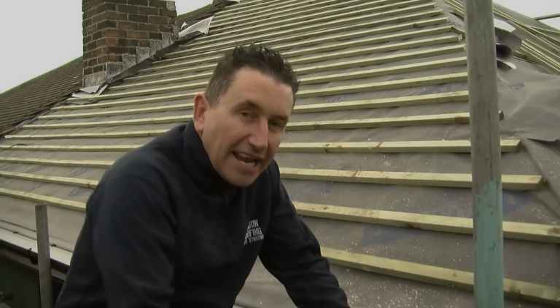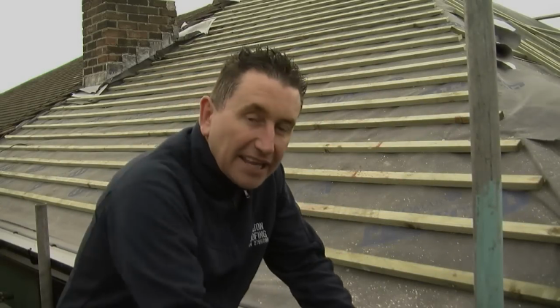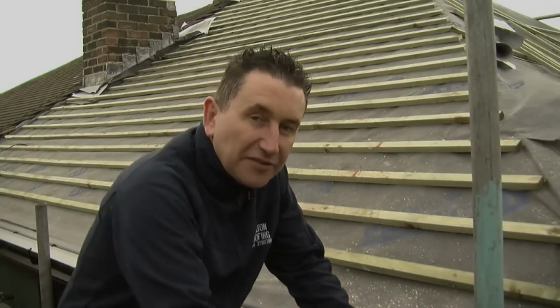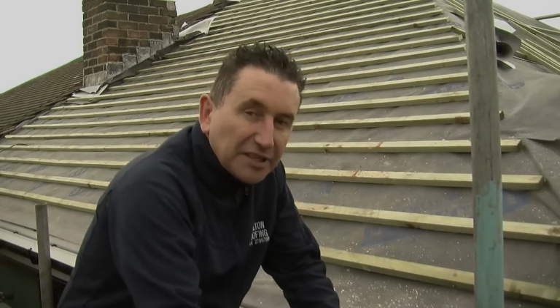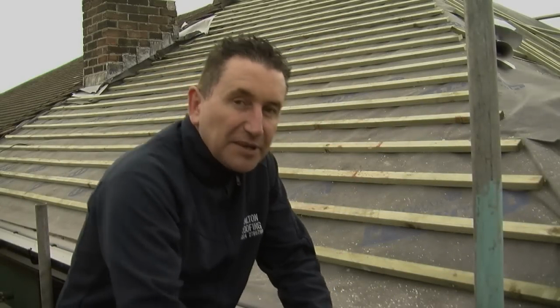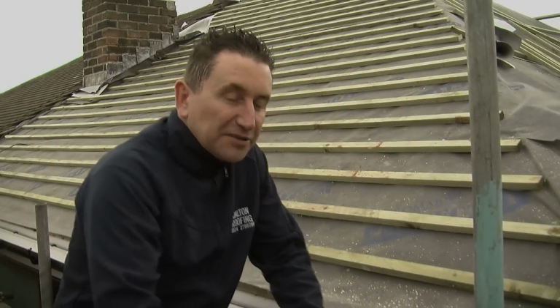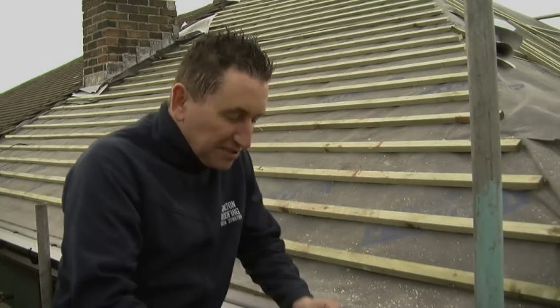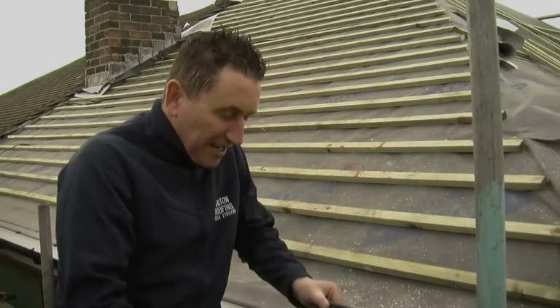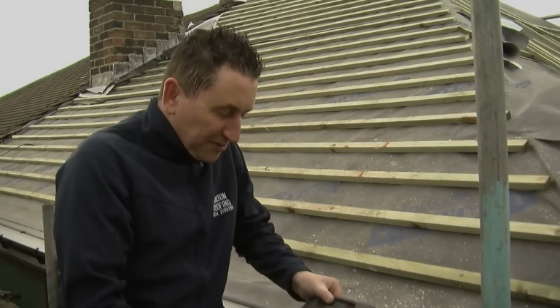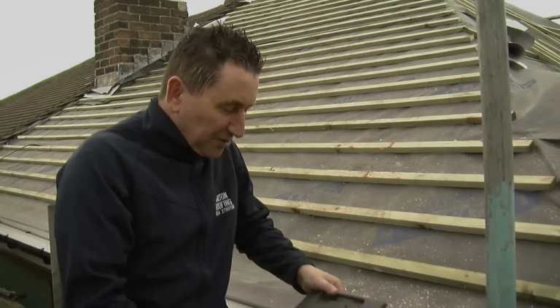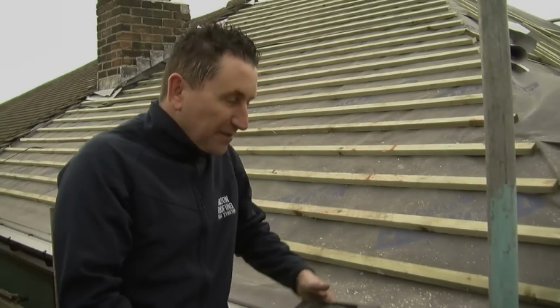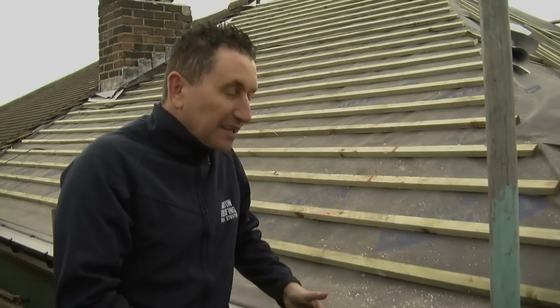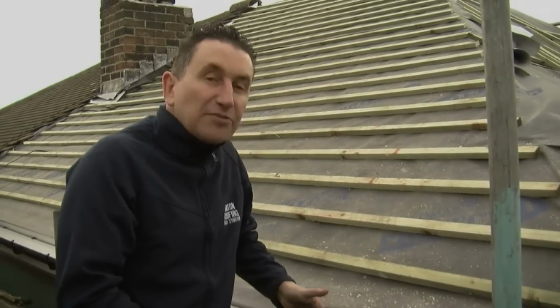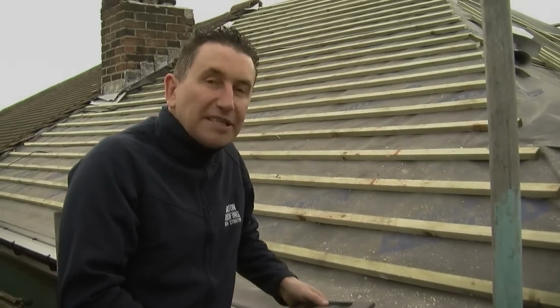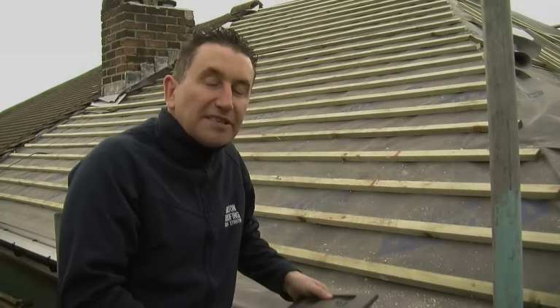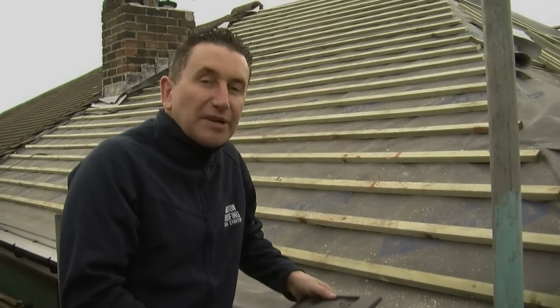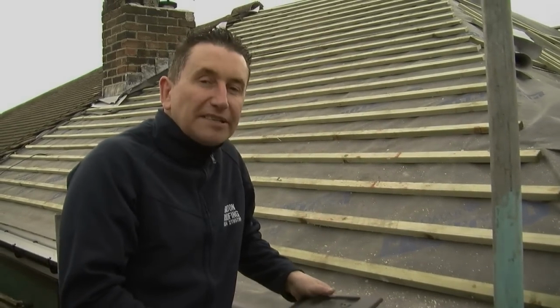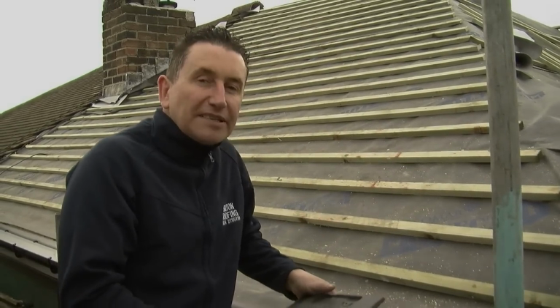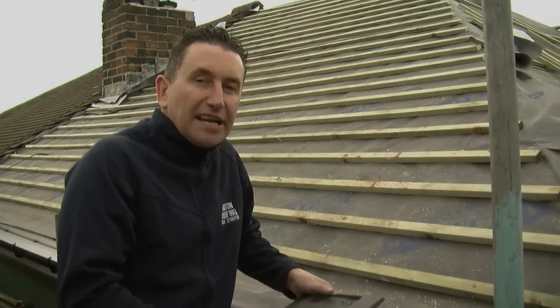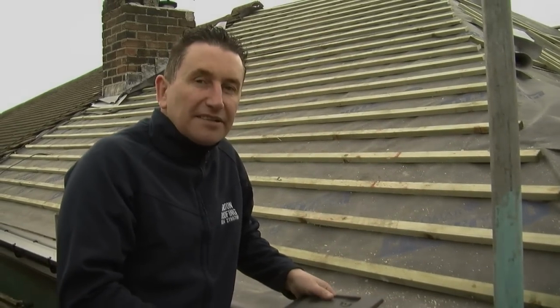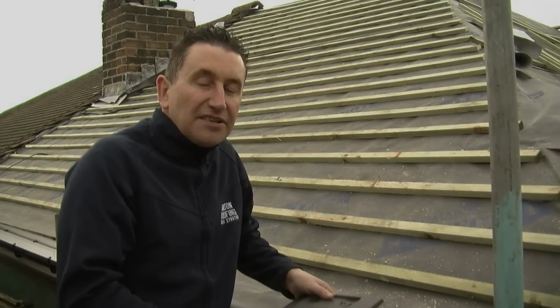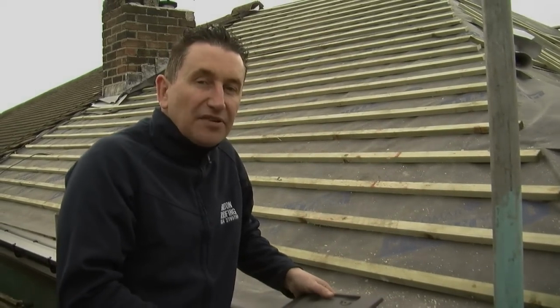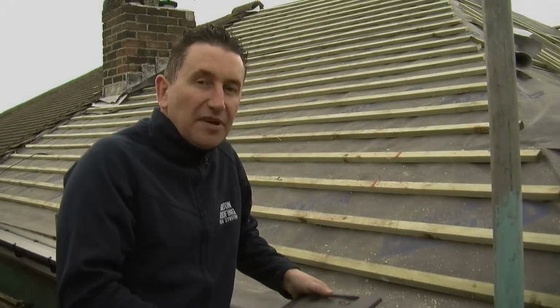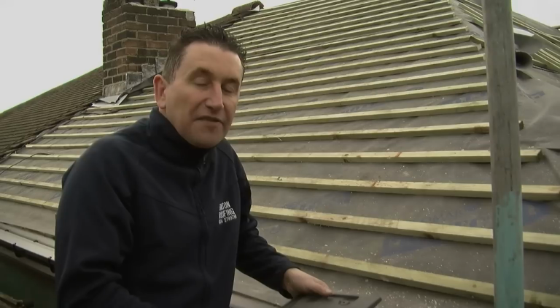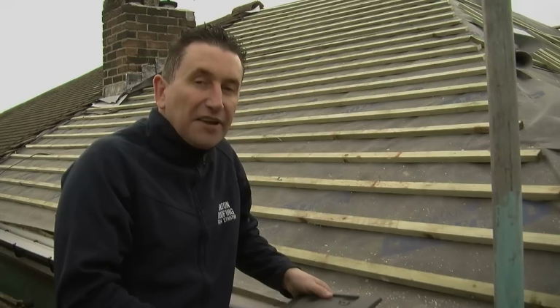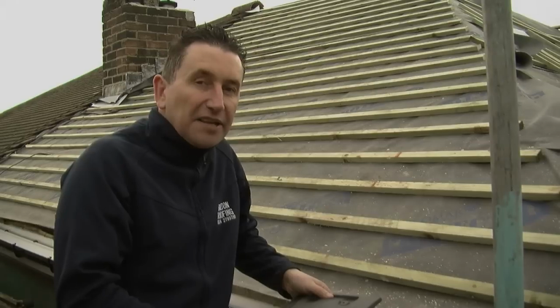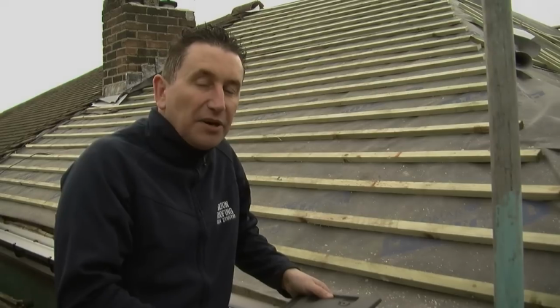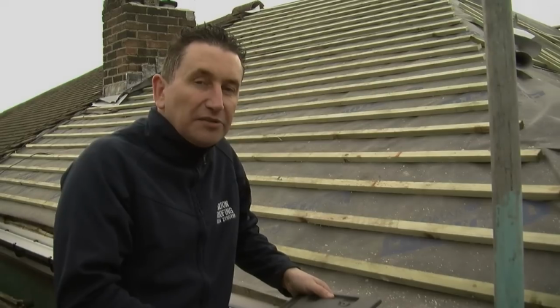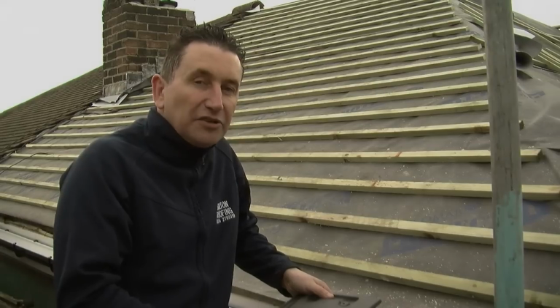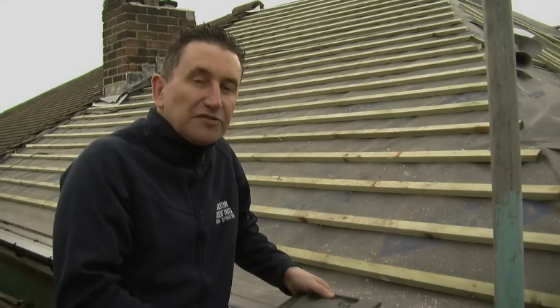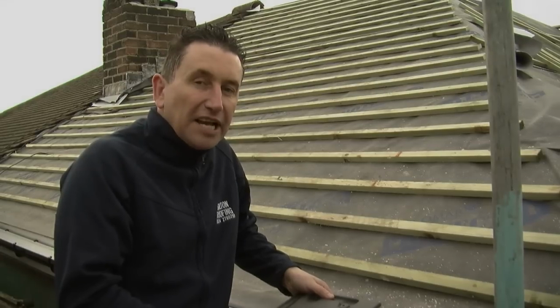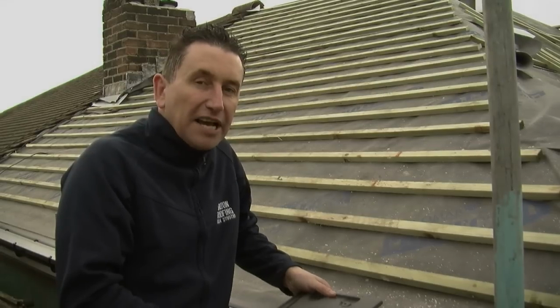Hello, Philip Dalton. Today I'm talking about 20-20 tiles. These are a fairly modern roof tile.